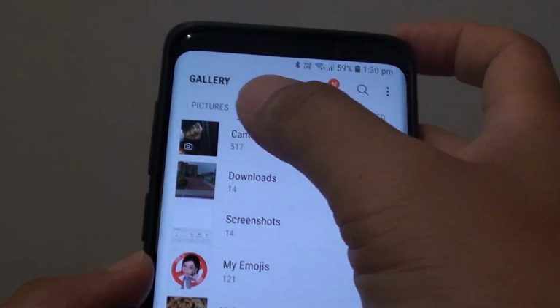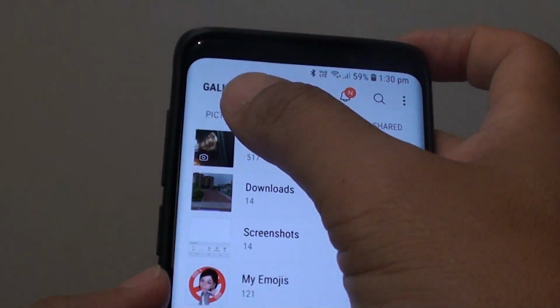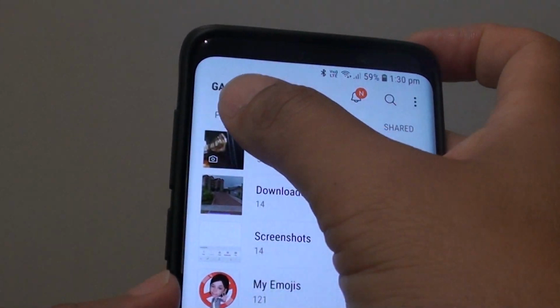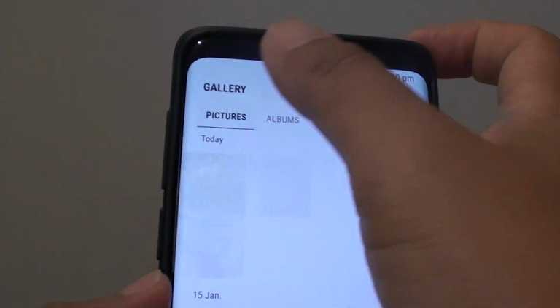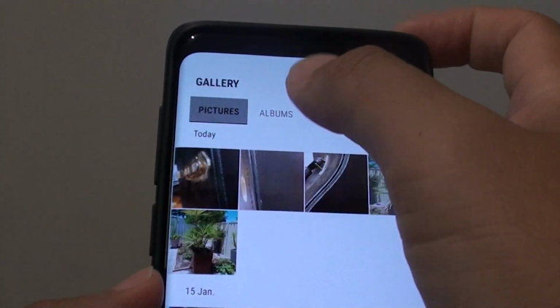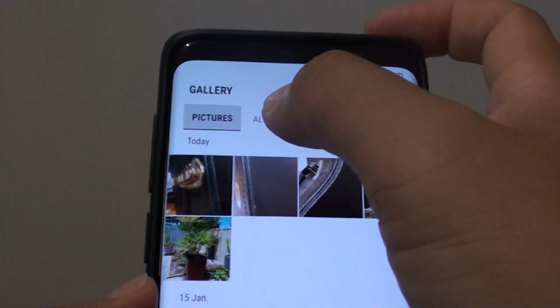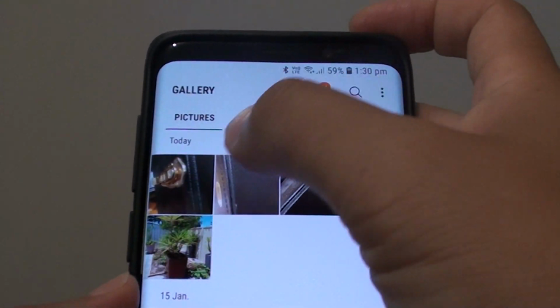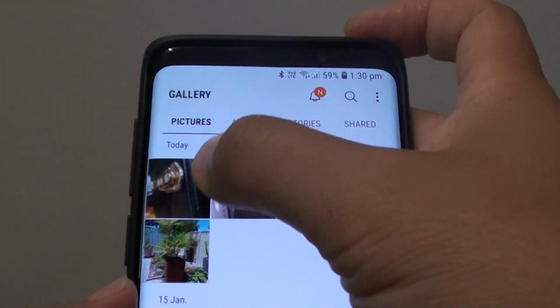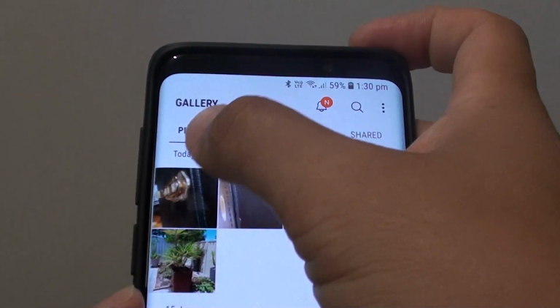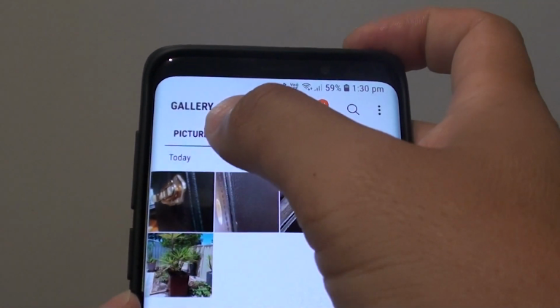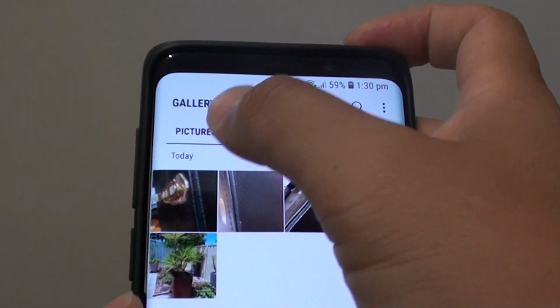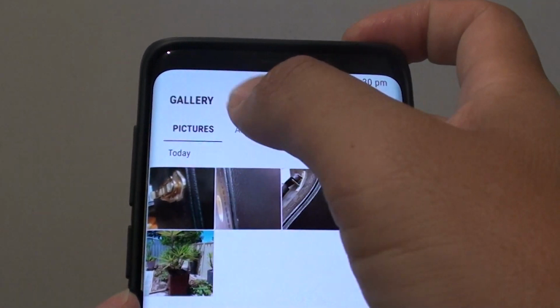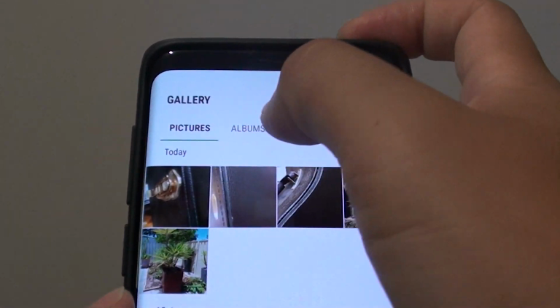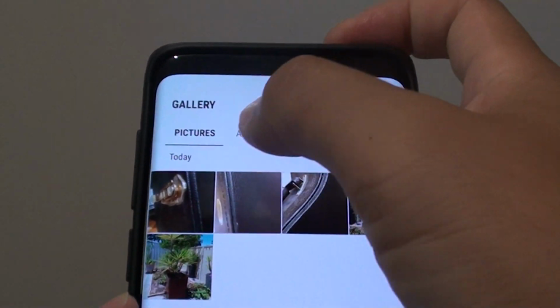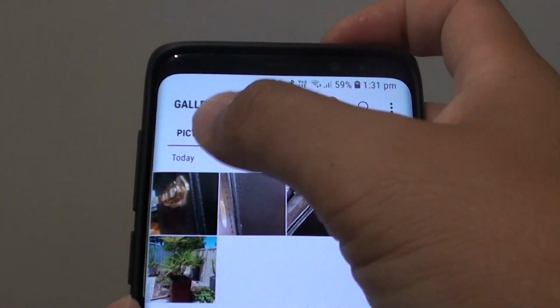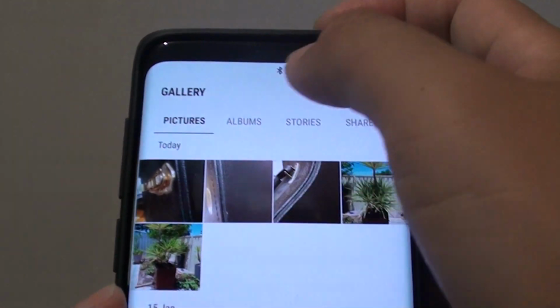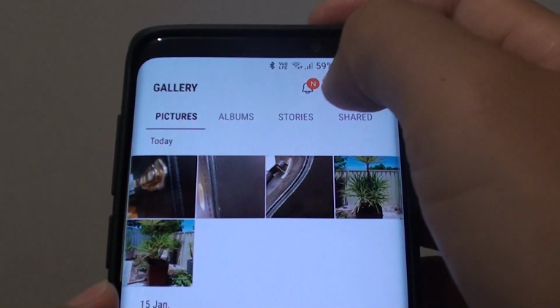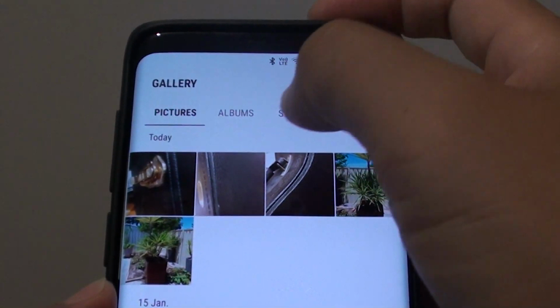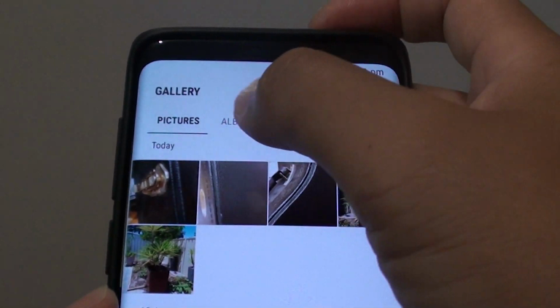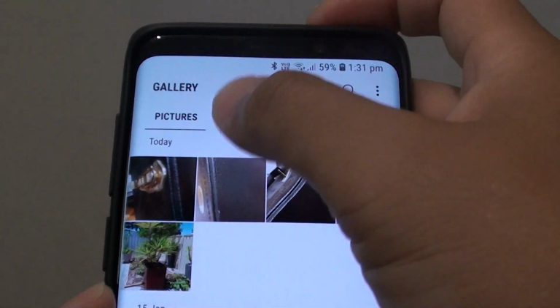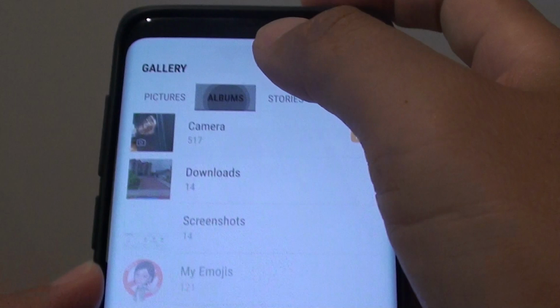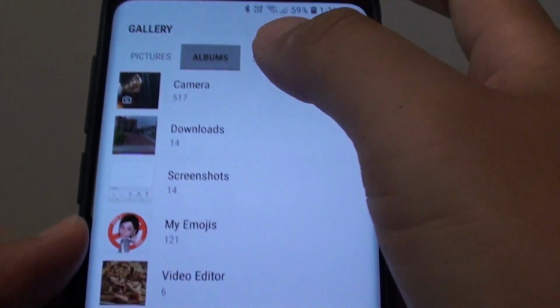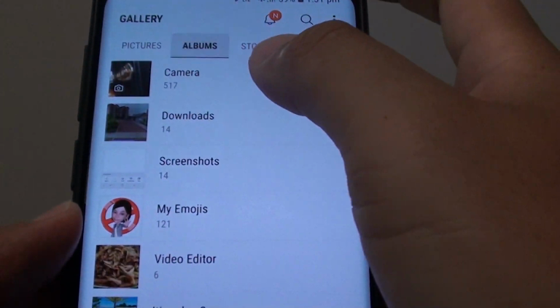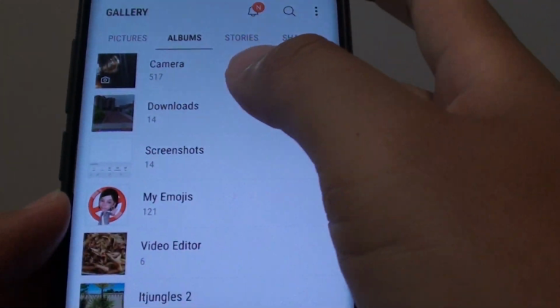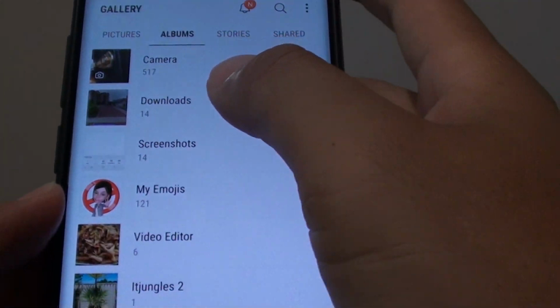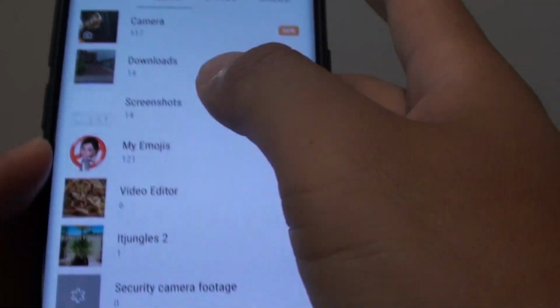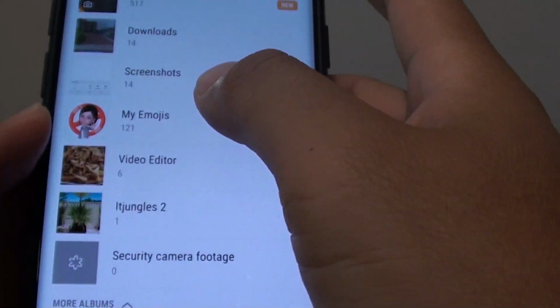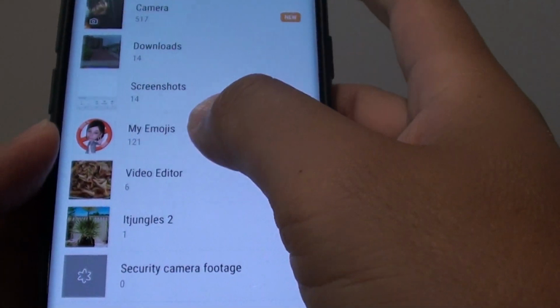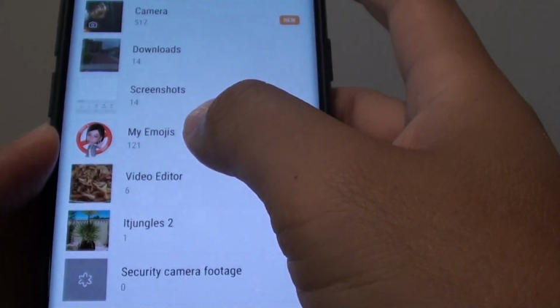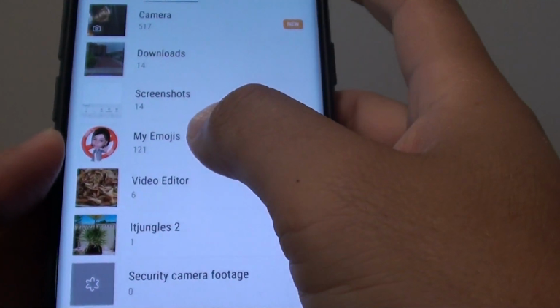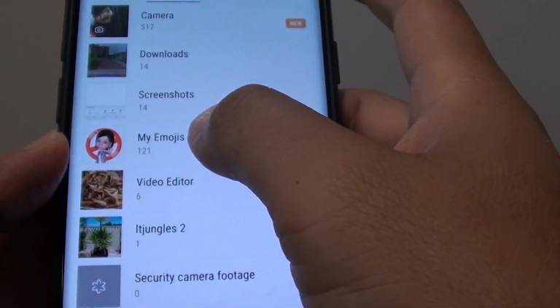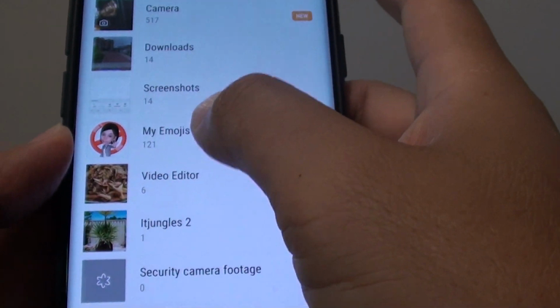Now you can either select photos from the pictures tab or go to albums and then select photos in one of the albums.